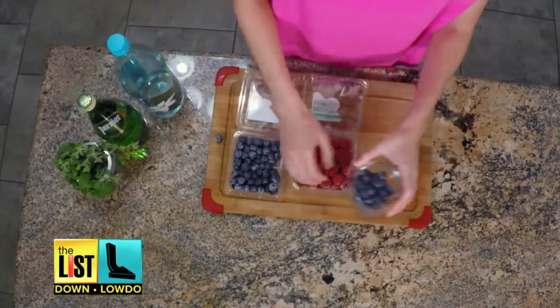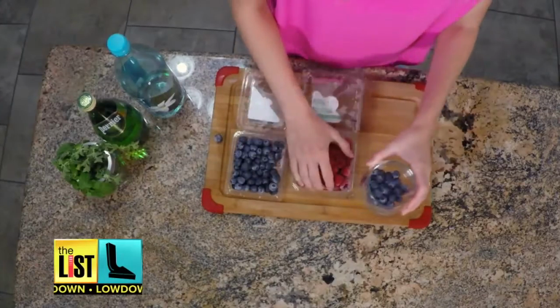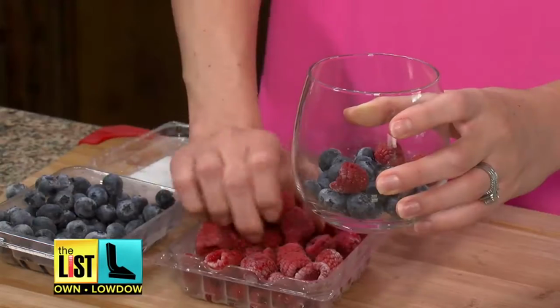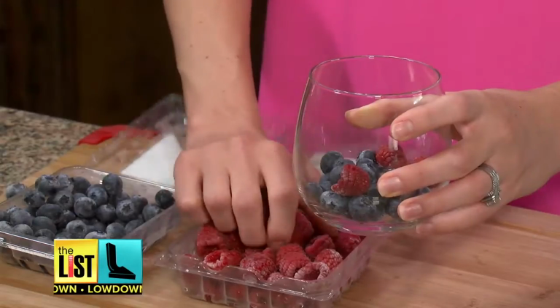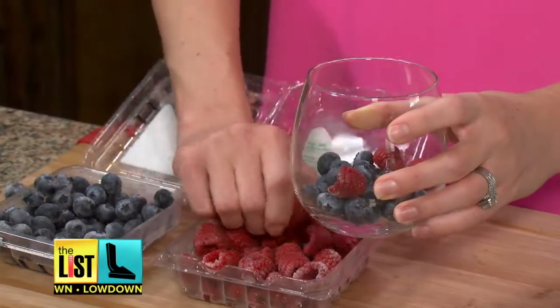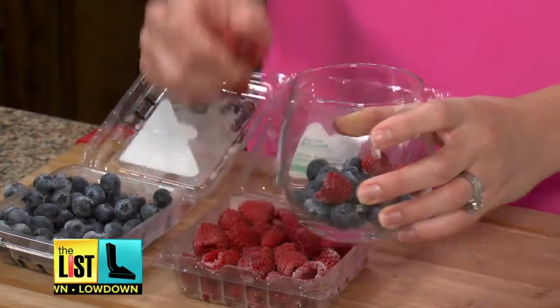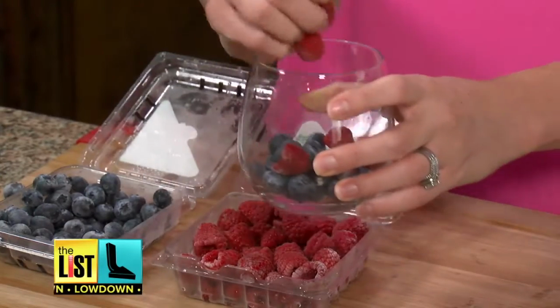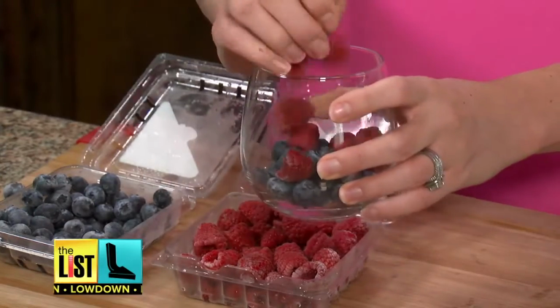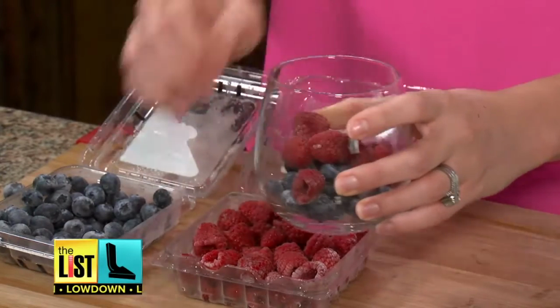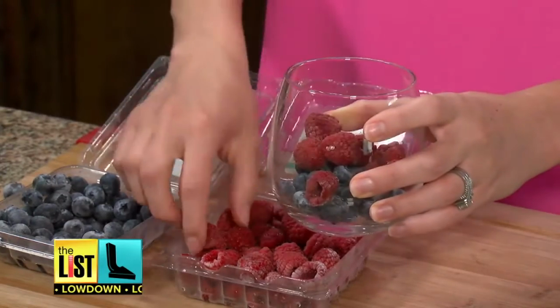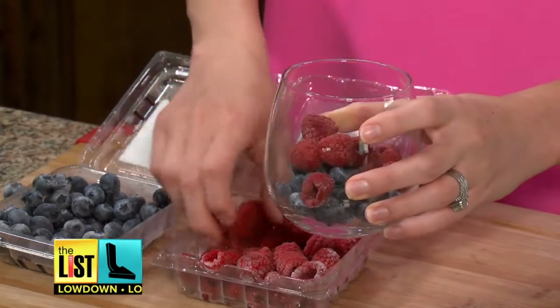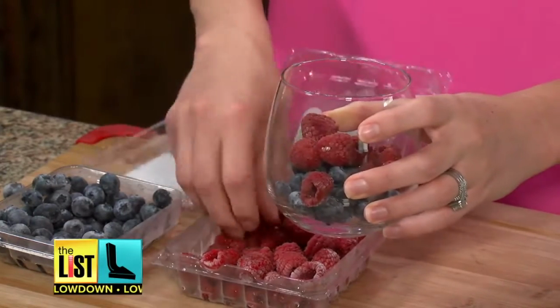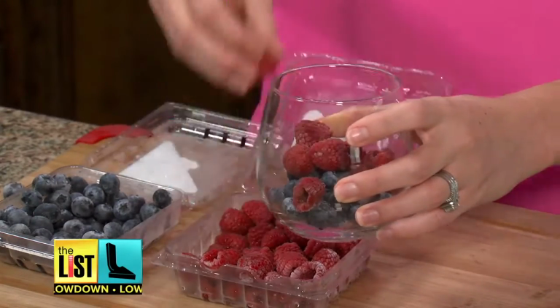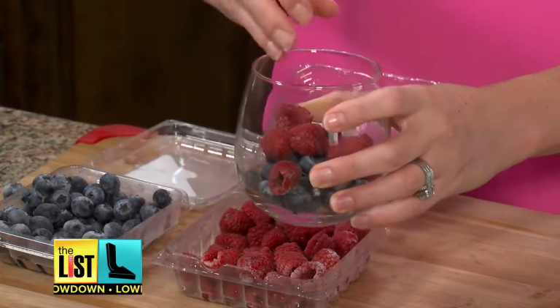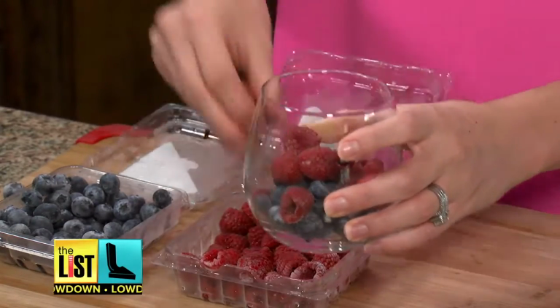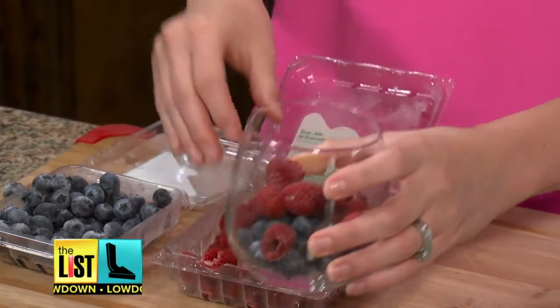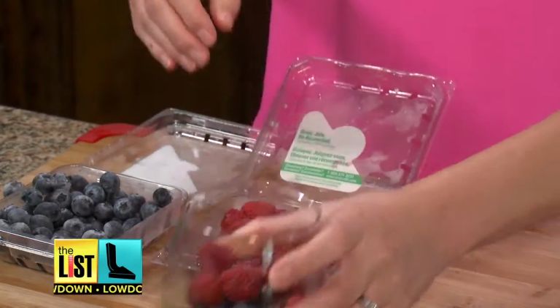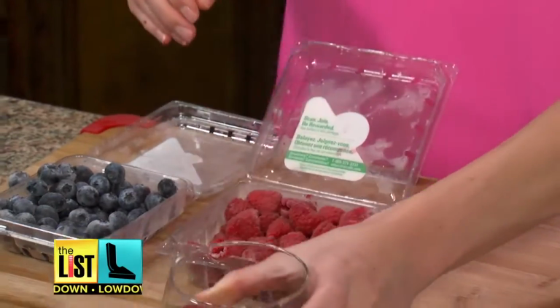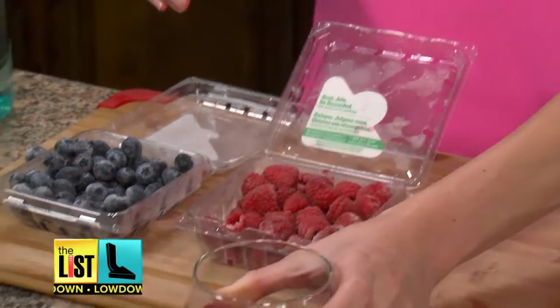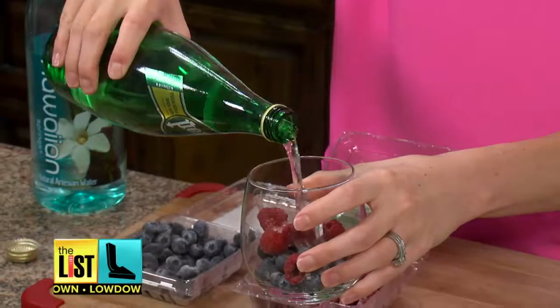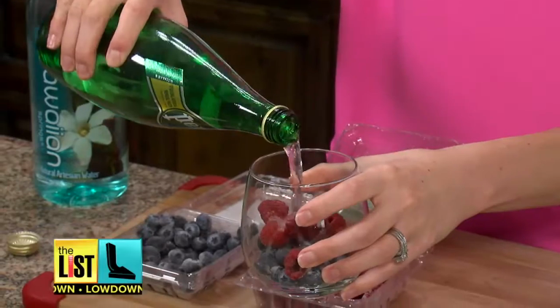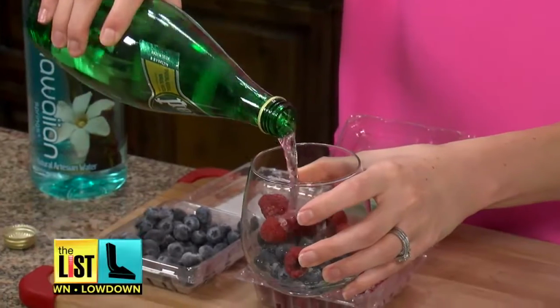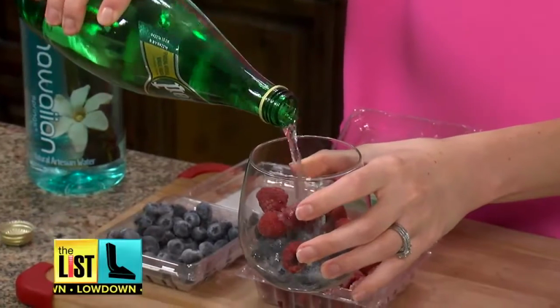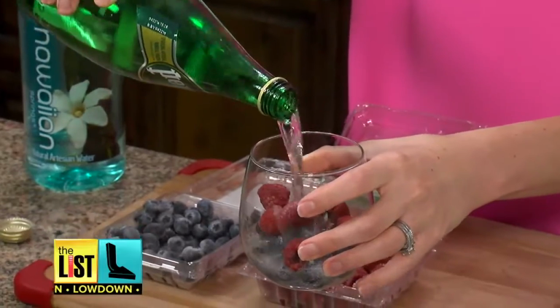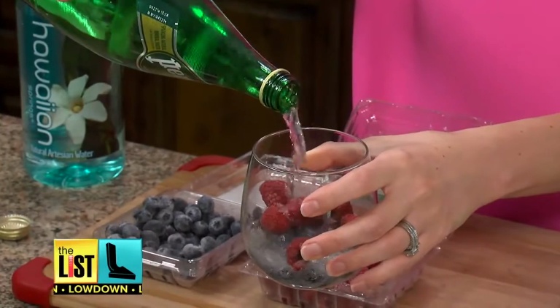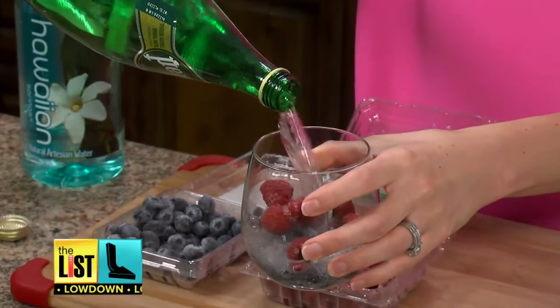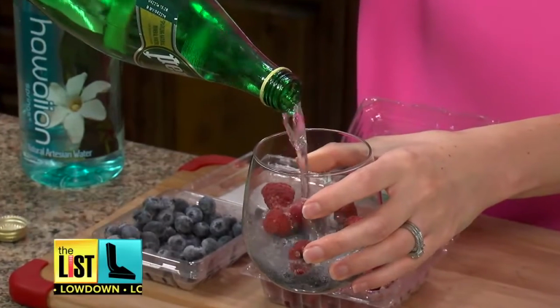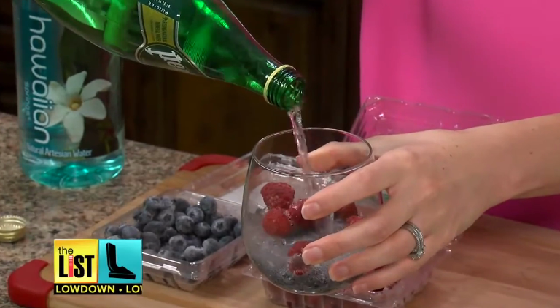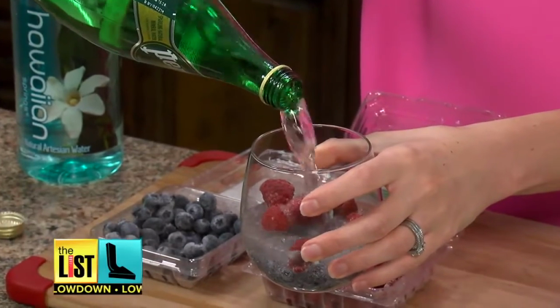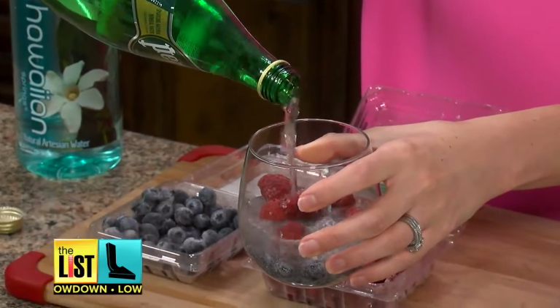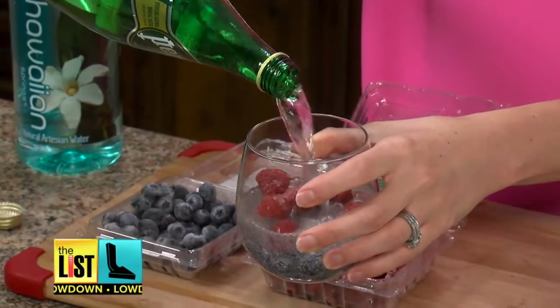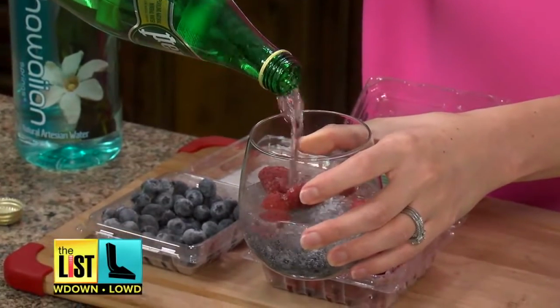We're going to take some frozen blueberries and raspberries and add them to our glass, then make them sparkle.